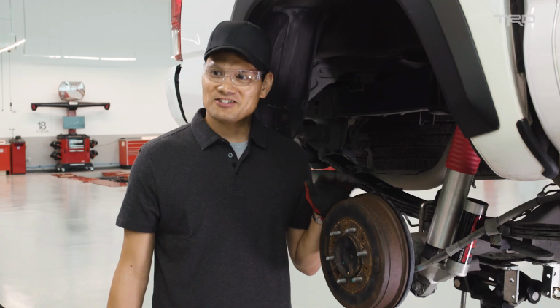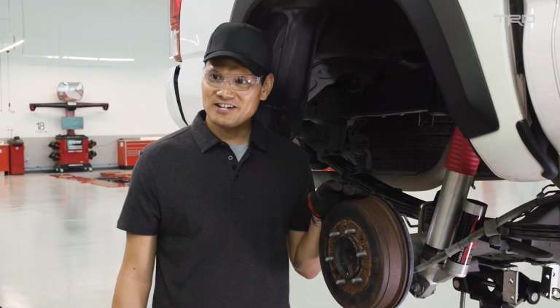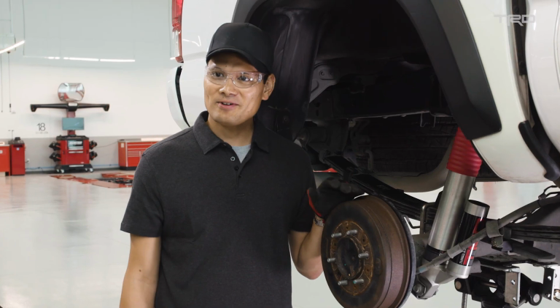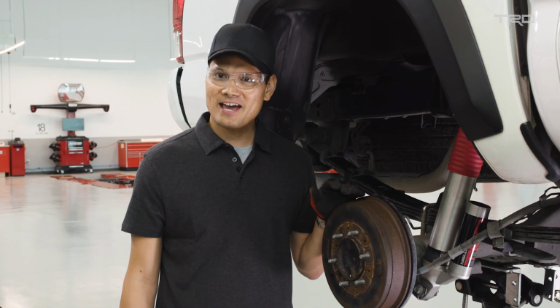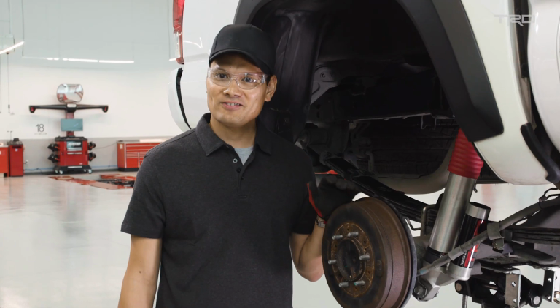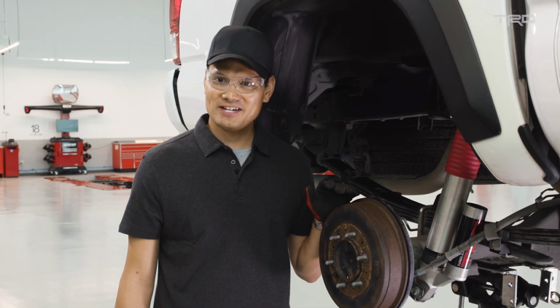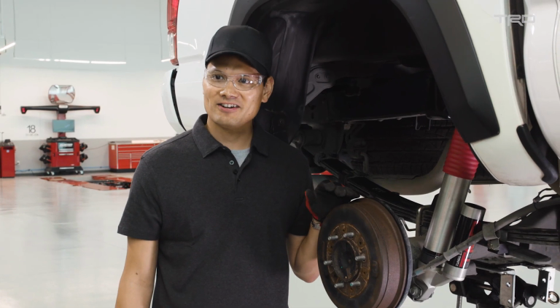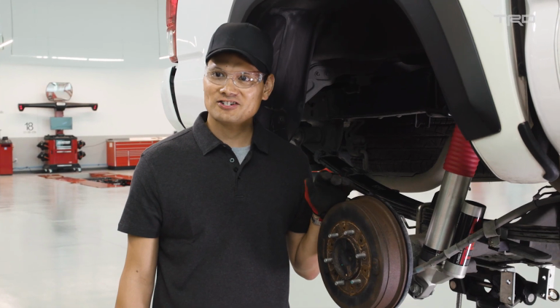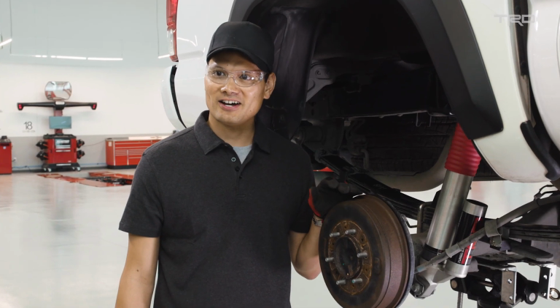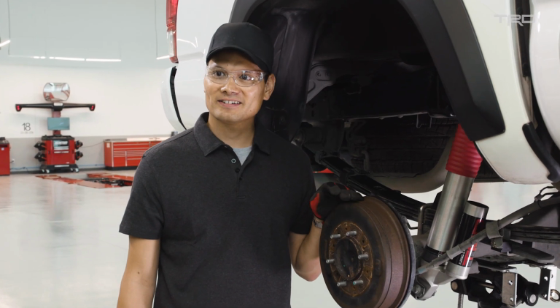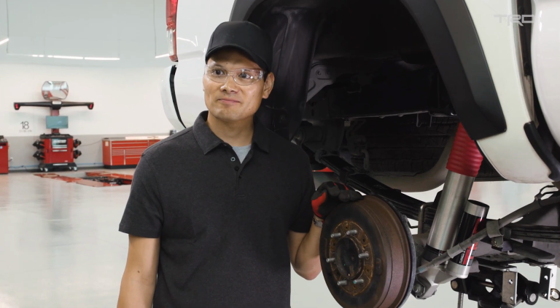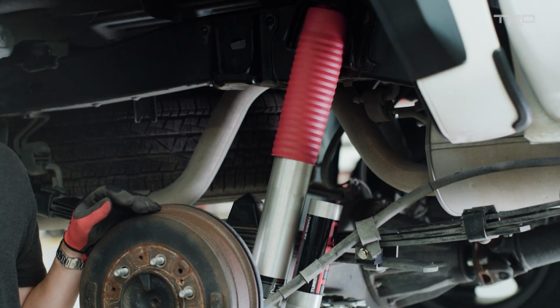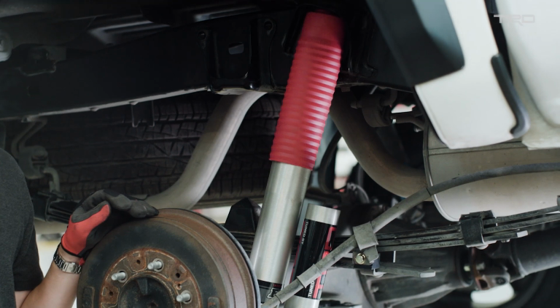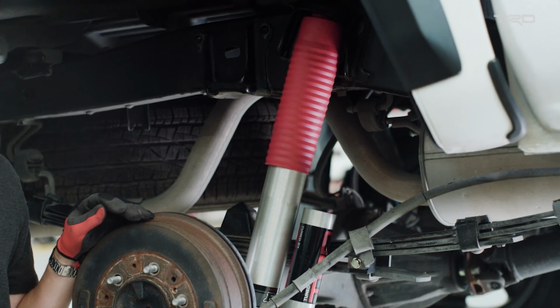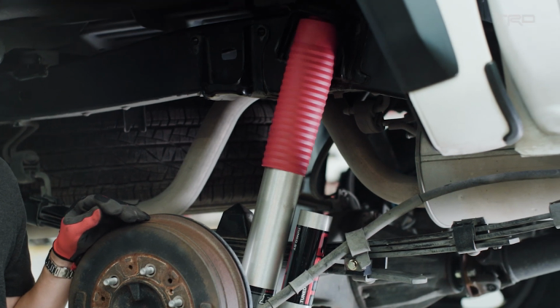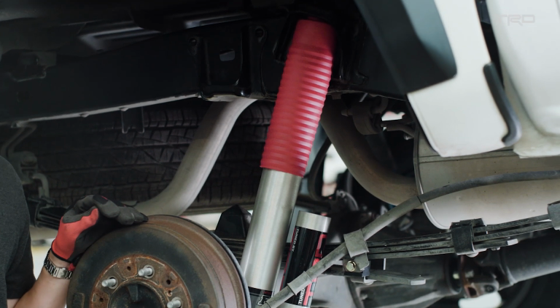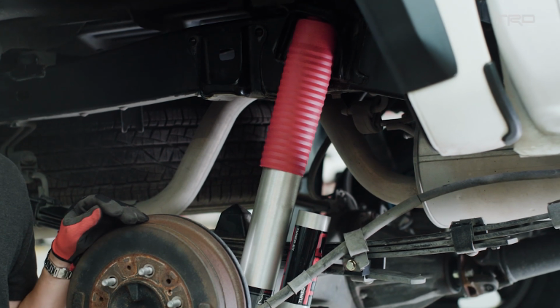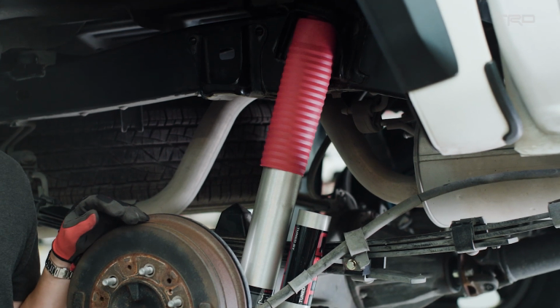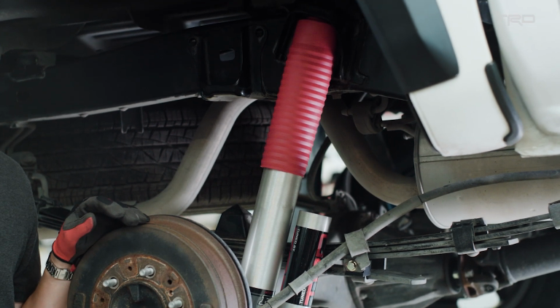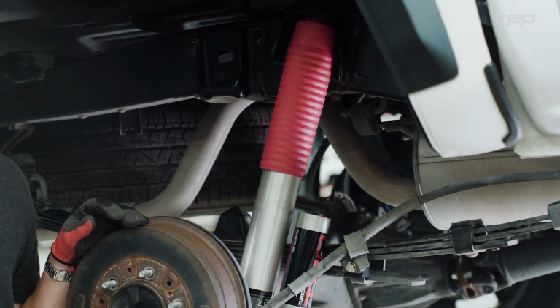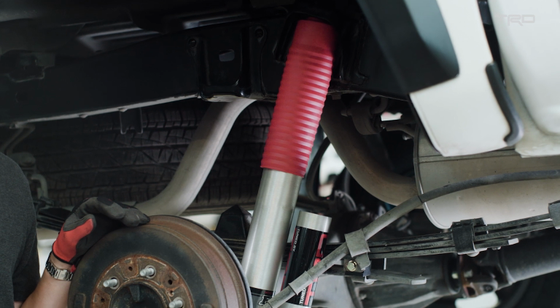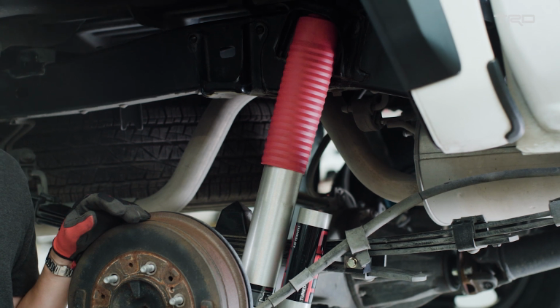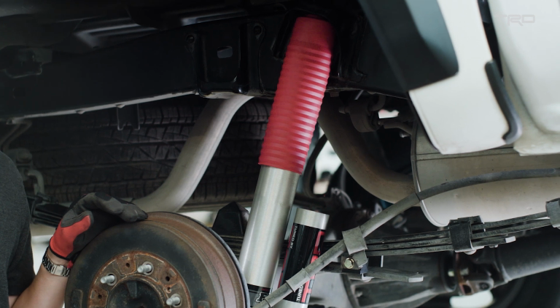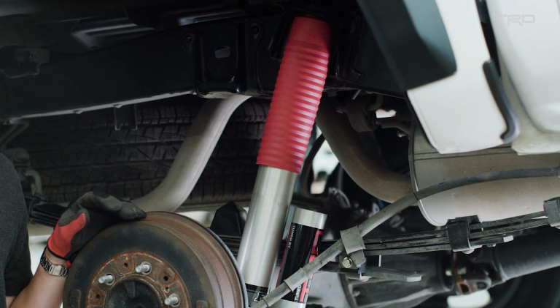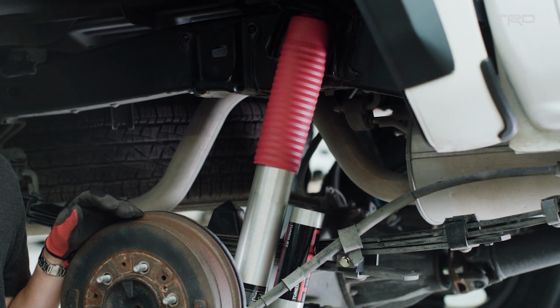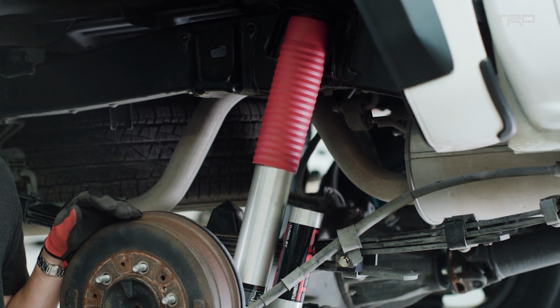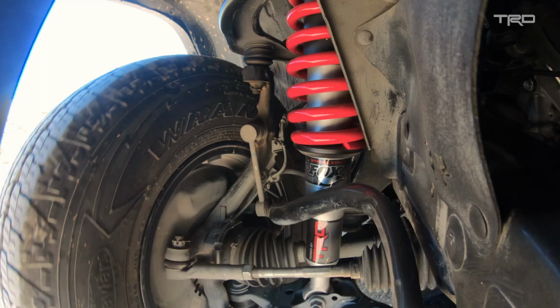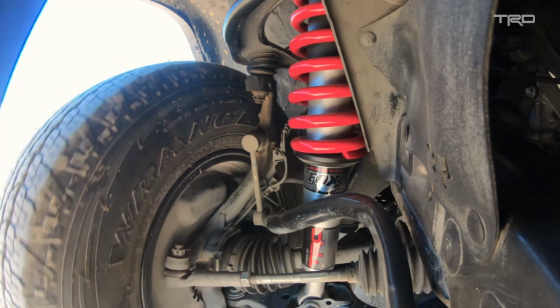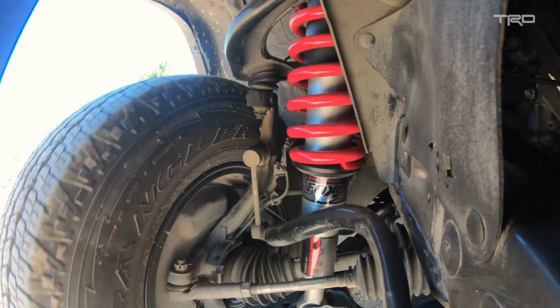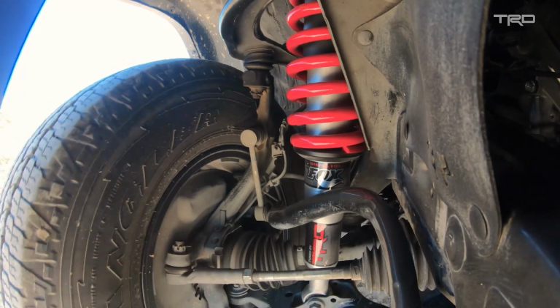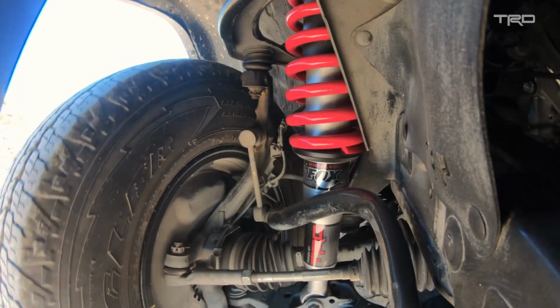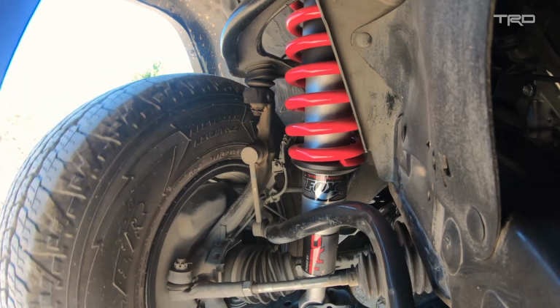Here we have the TRD shock bolted up to the rear of a Tacoma, and as you can see, it fits right in.